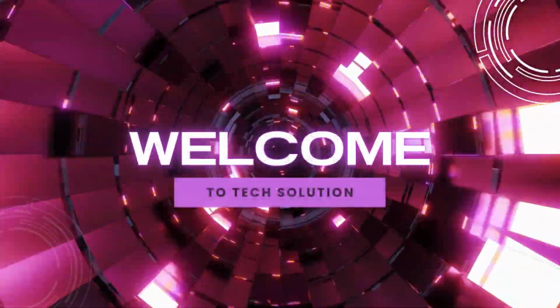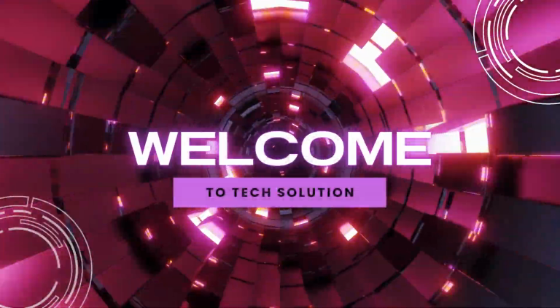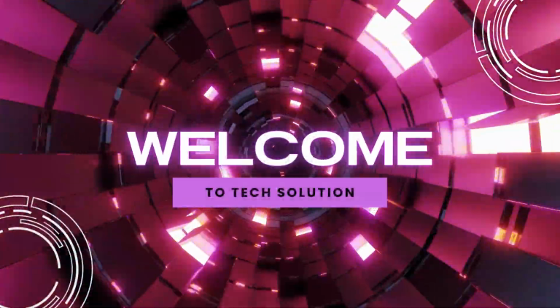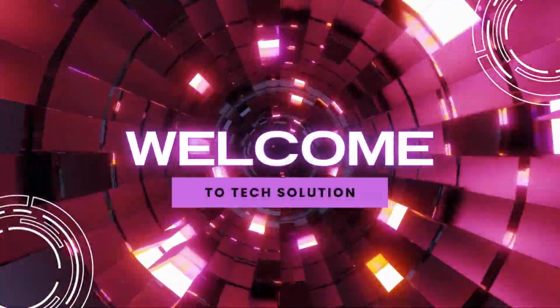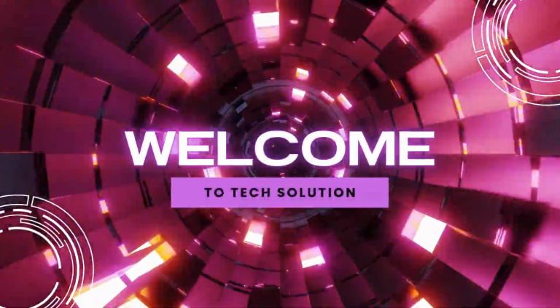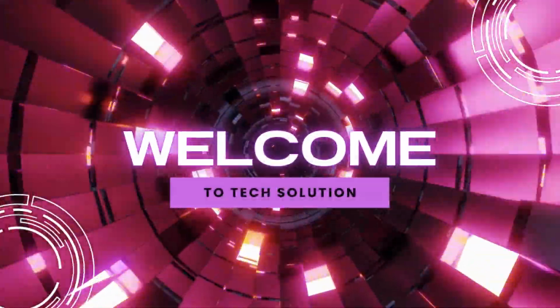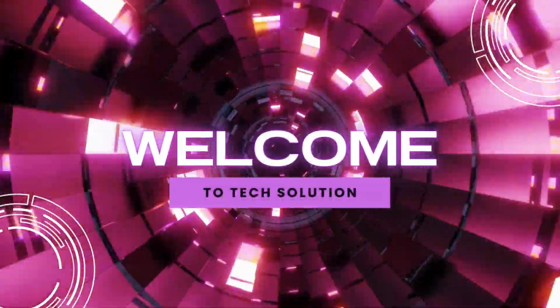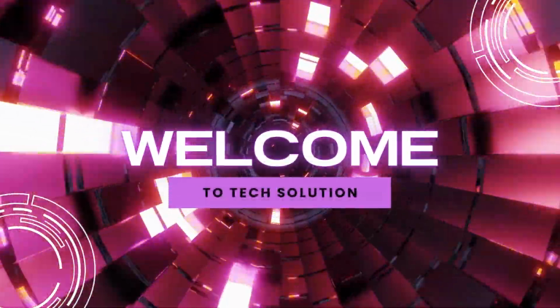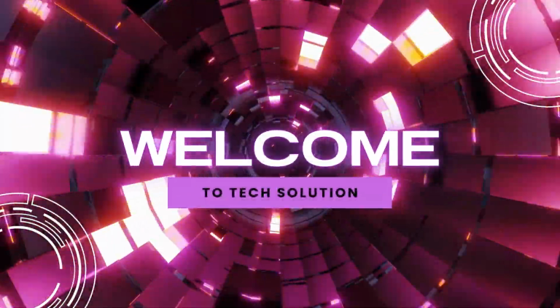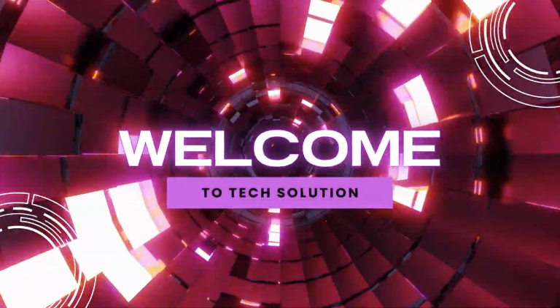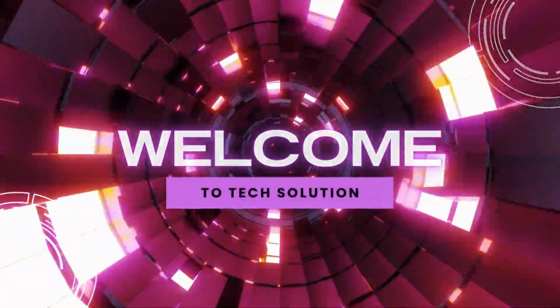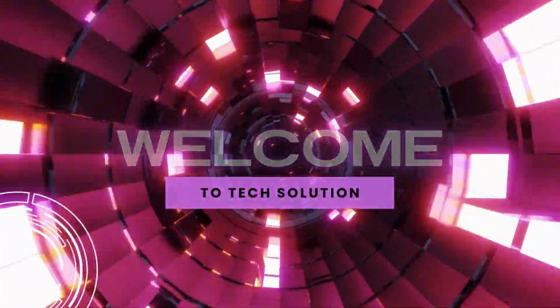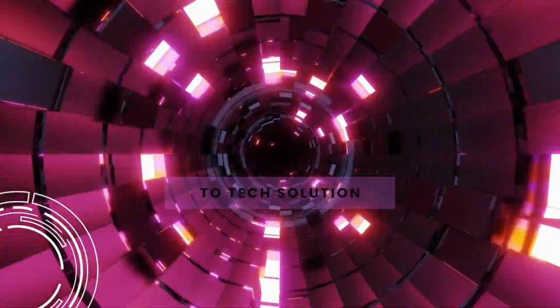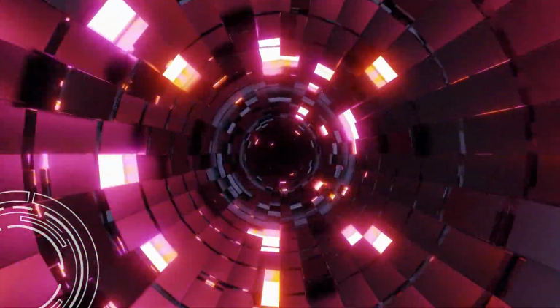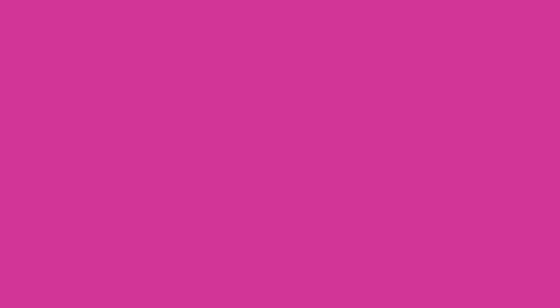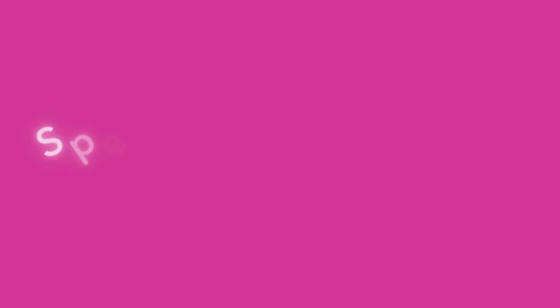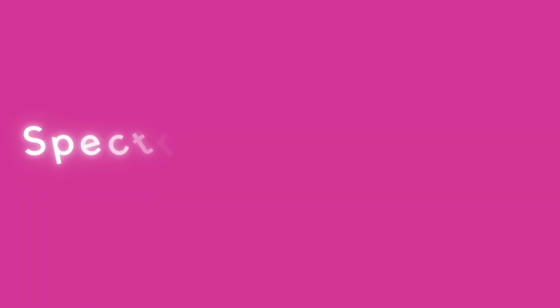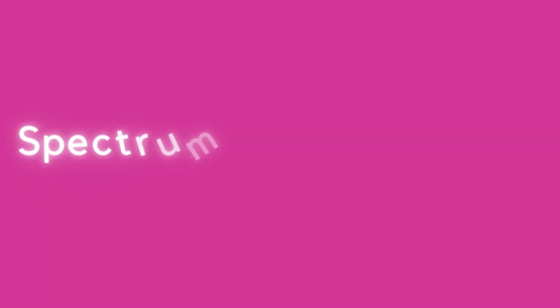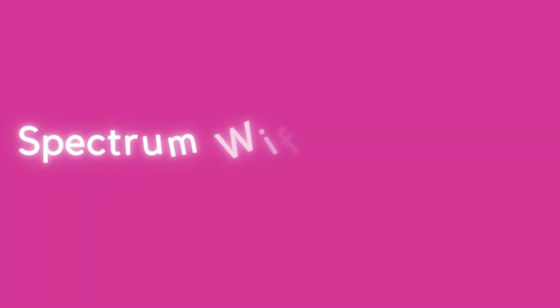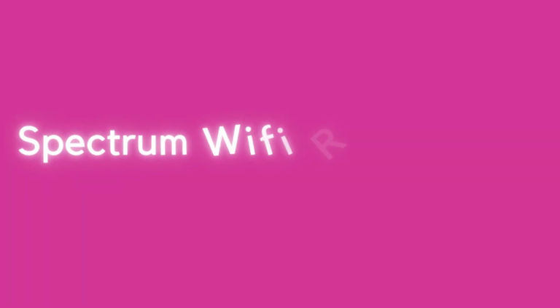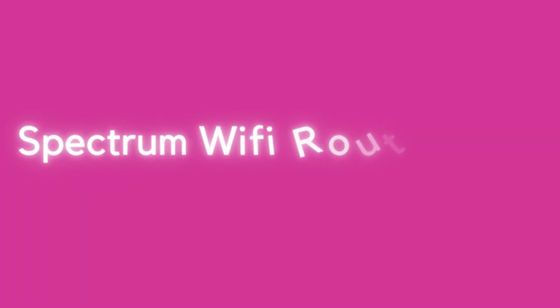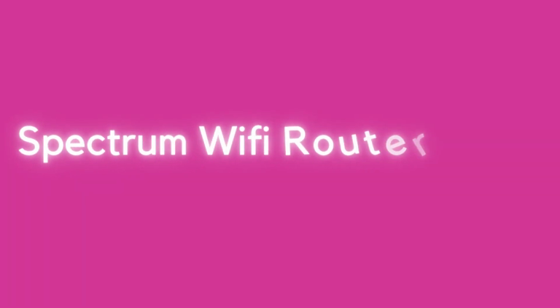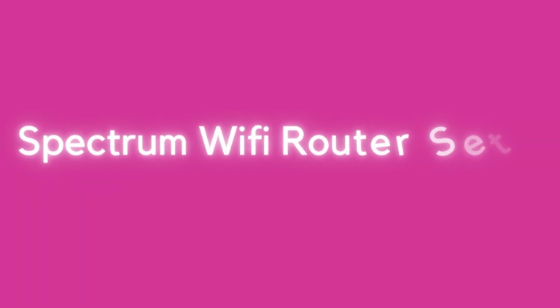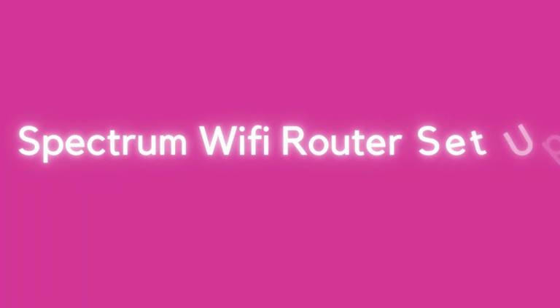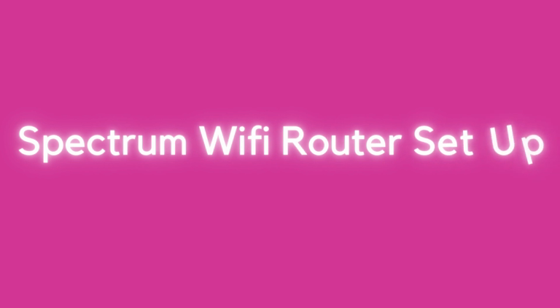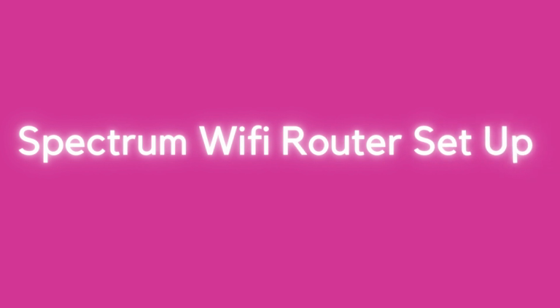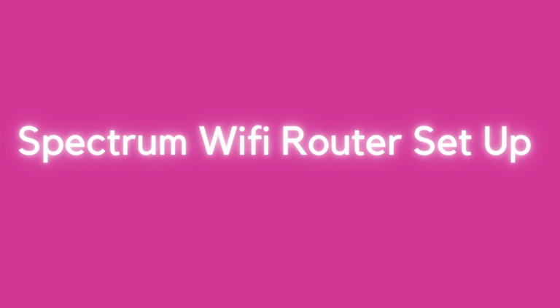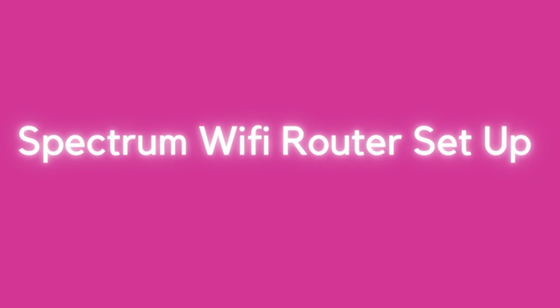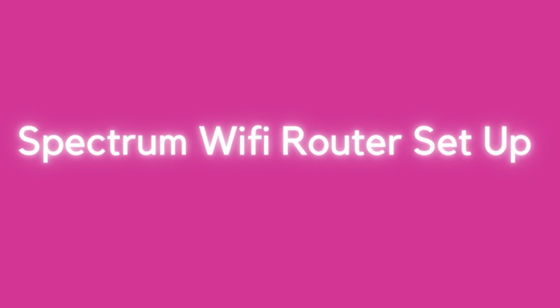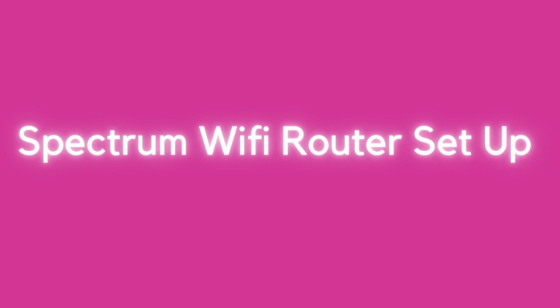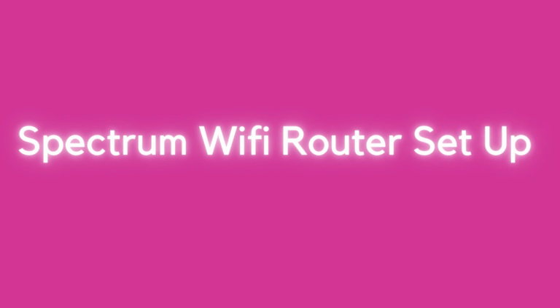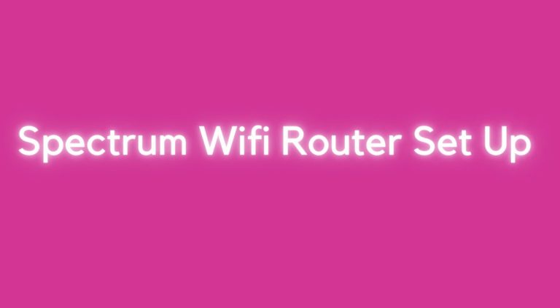Welcome to TechSolution. This guide covers the Spectrum Wi-Fi Router Setup.